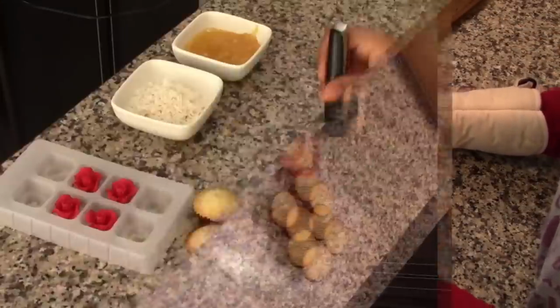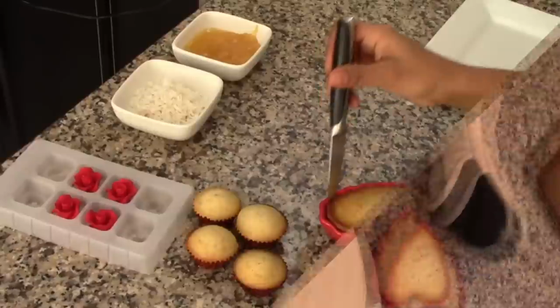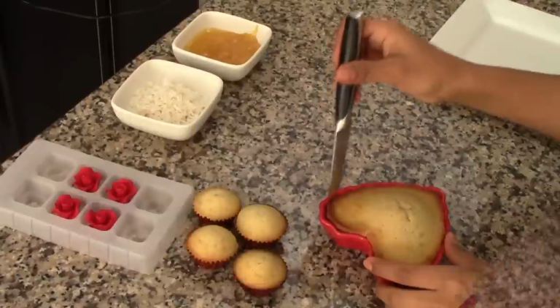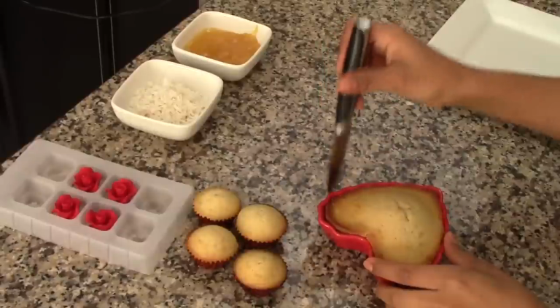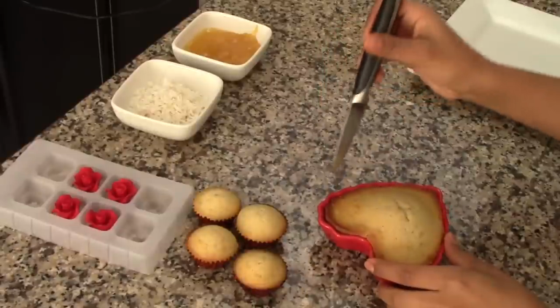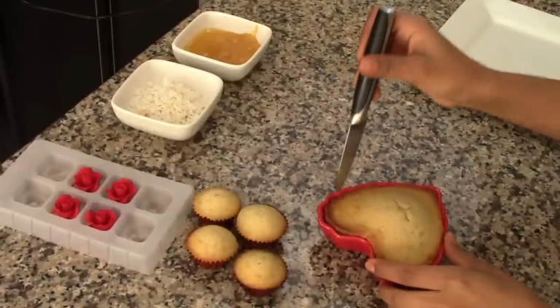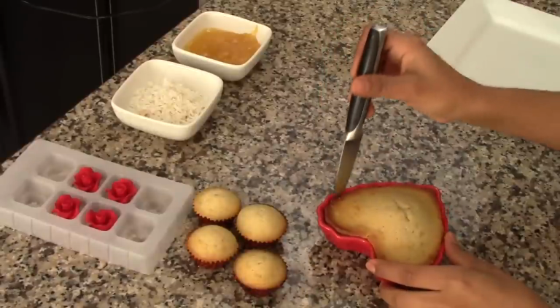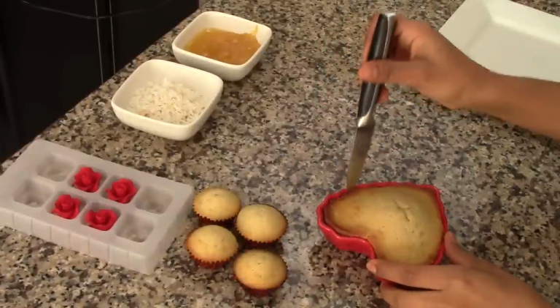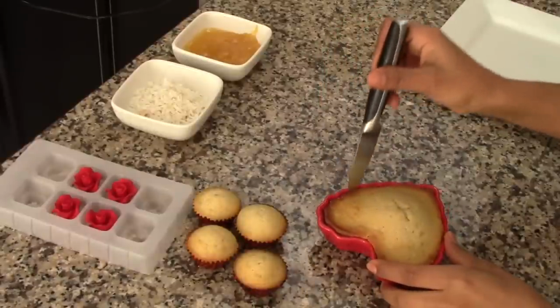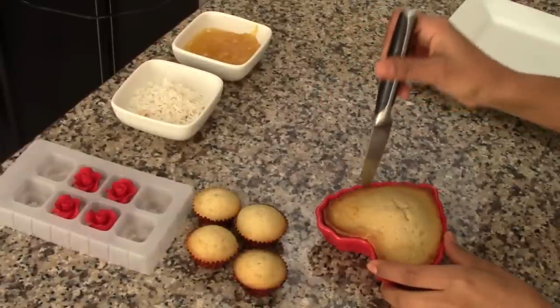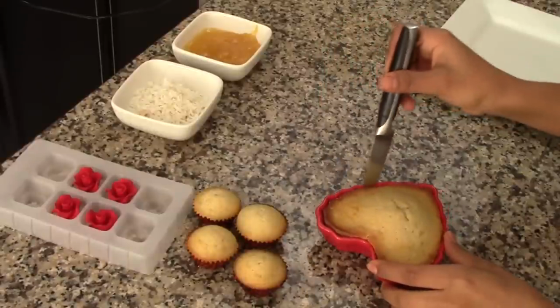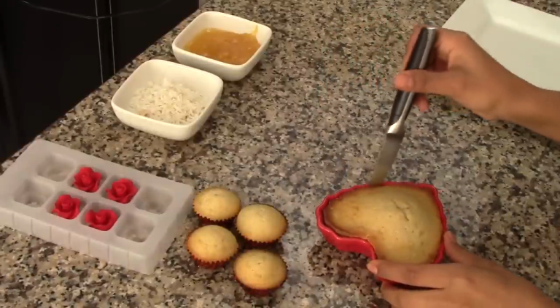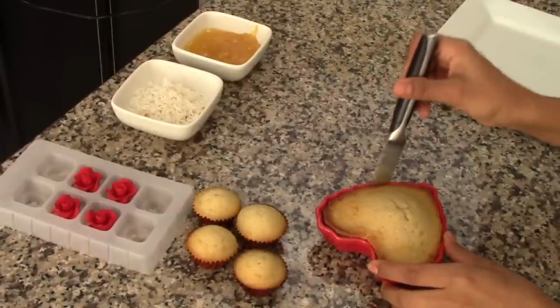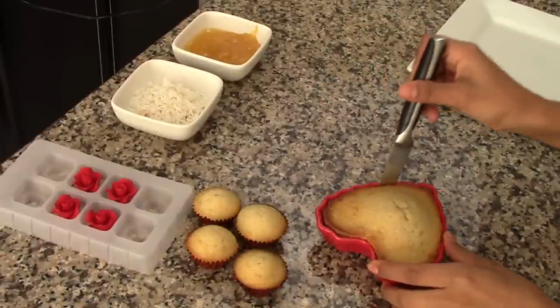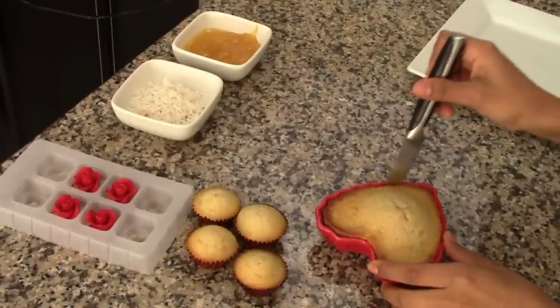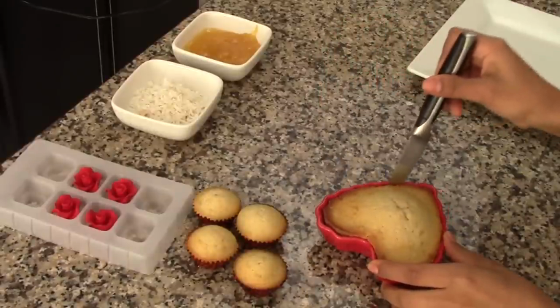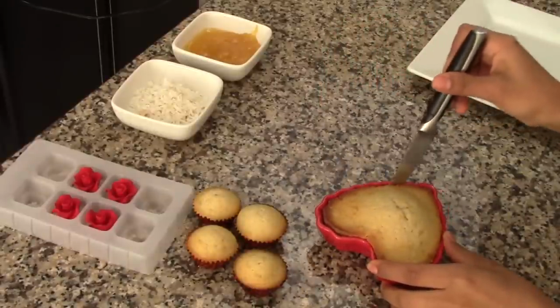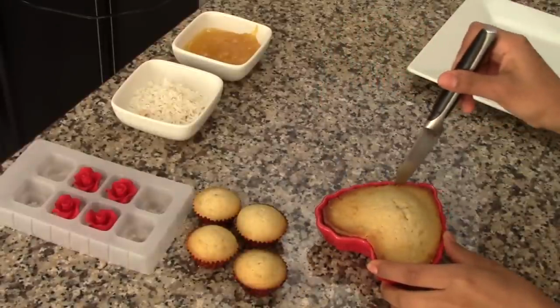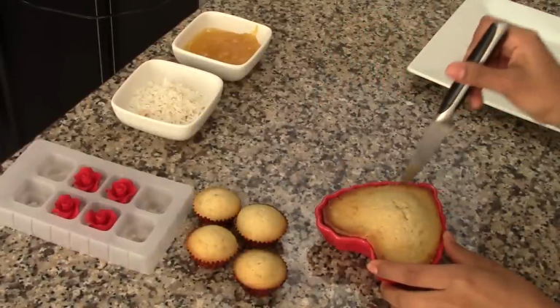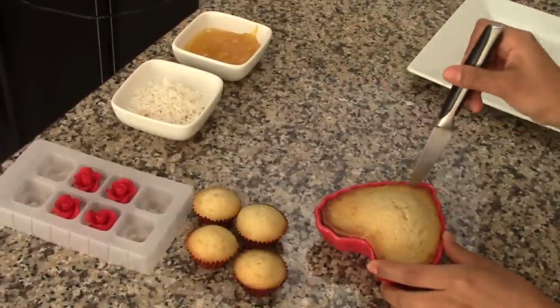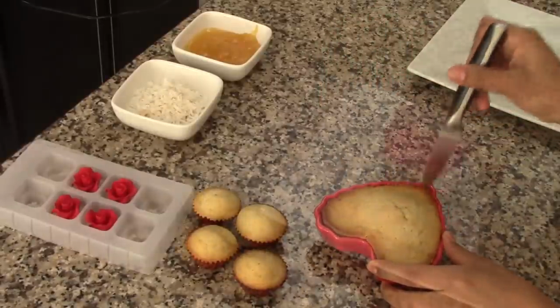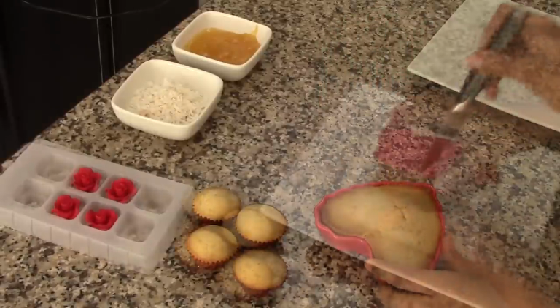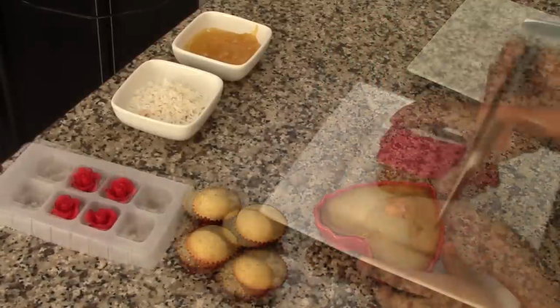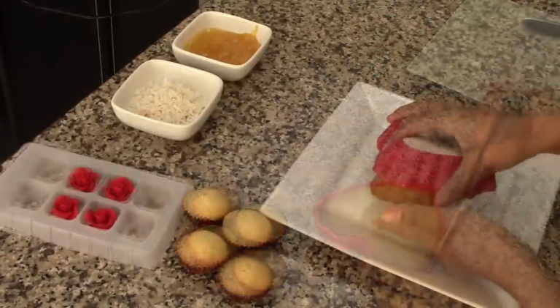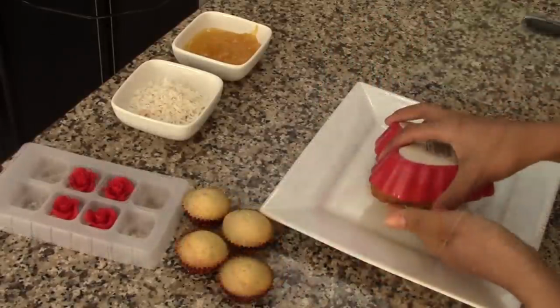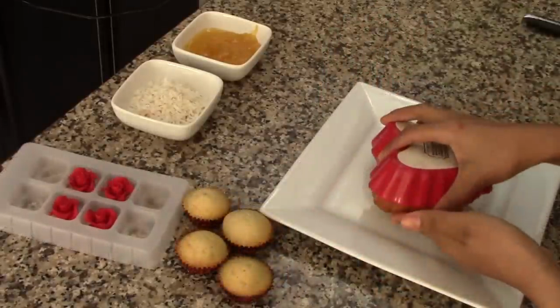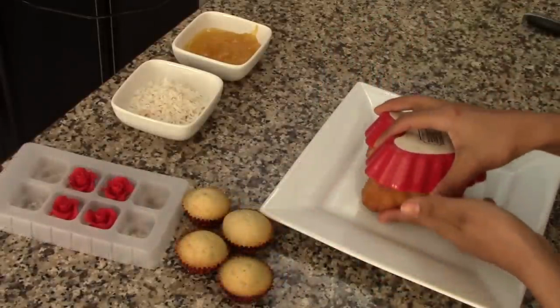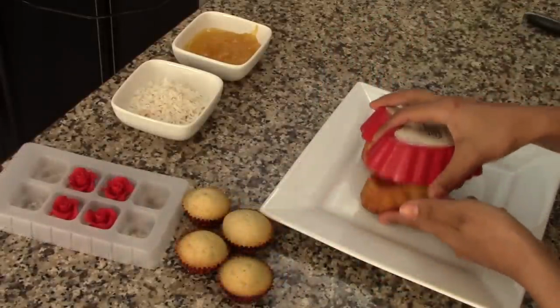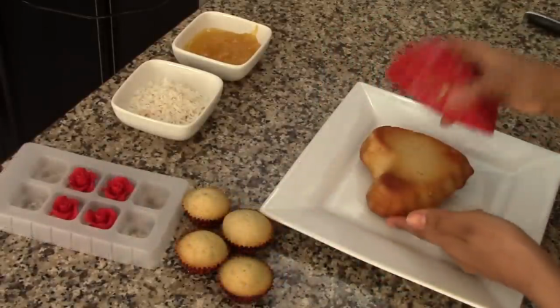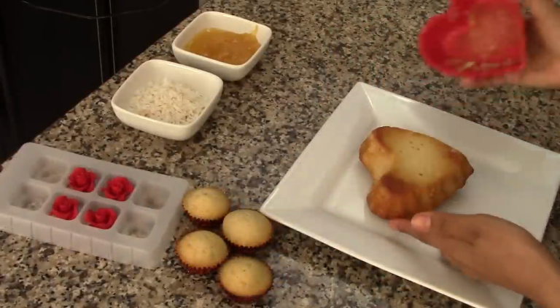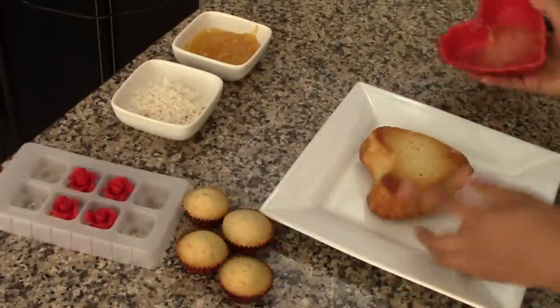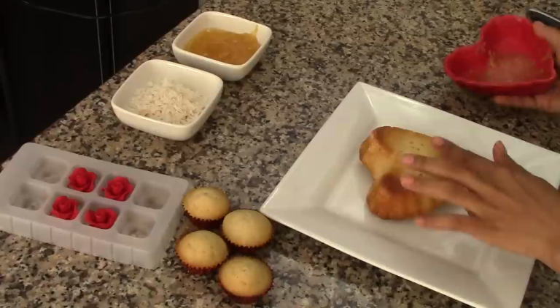Then run a knife around the edges of the cake and transfer it to a cold surface to cool completely.